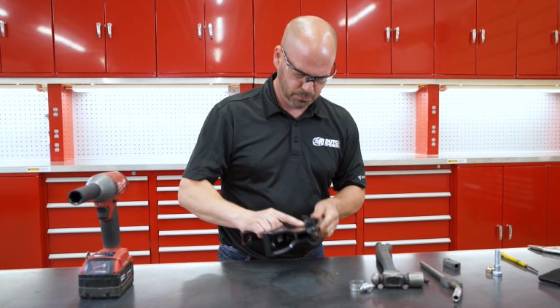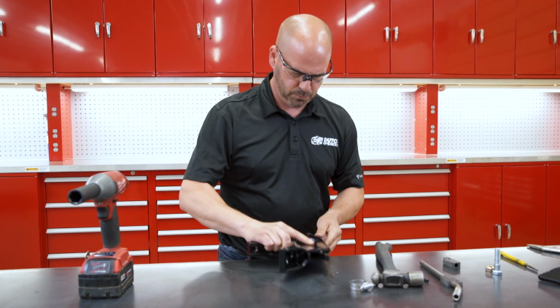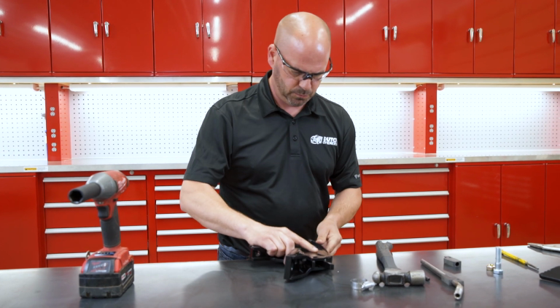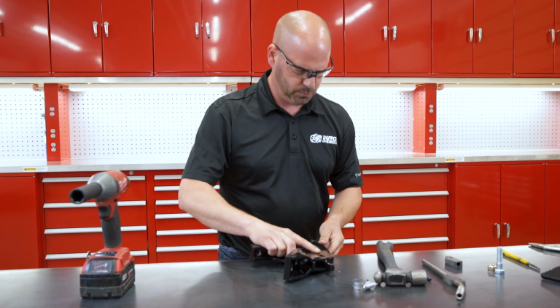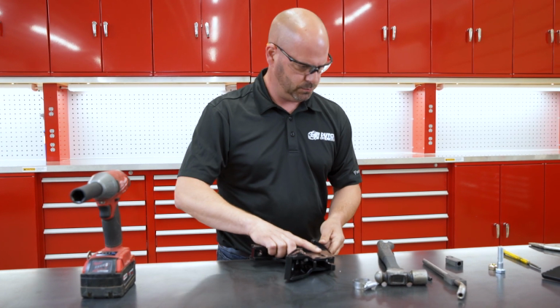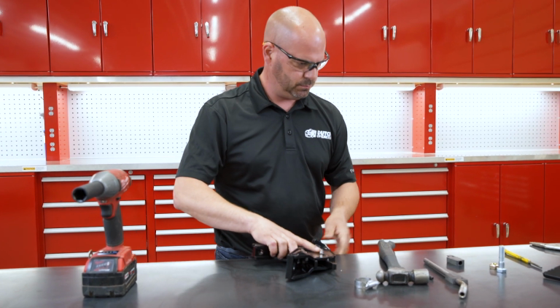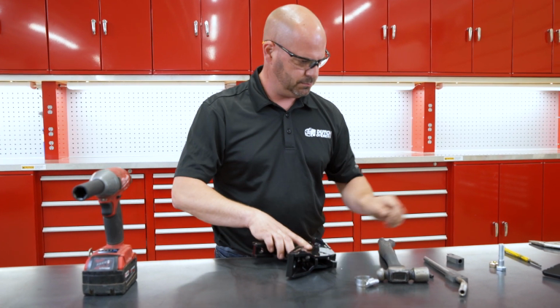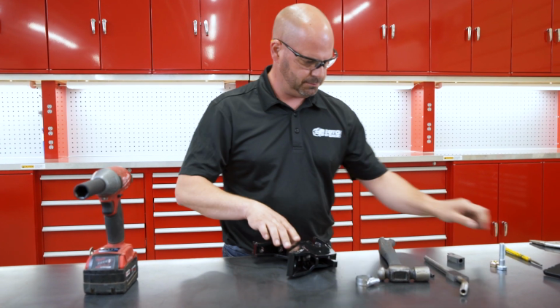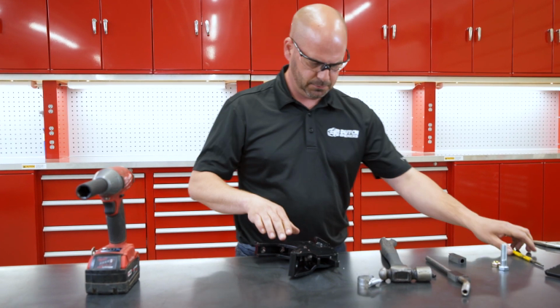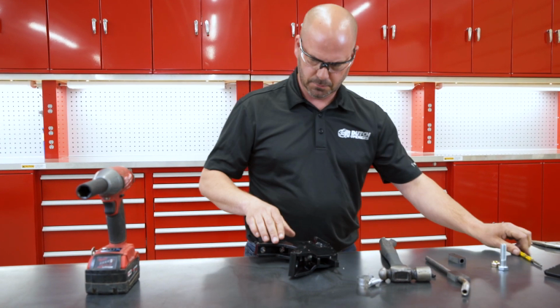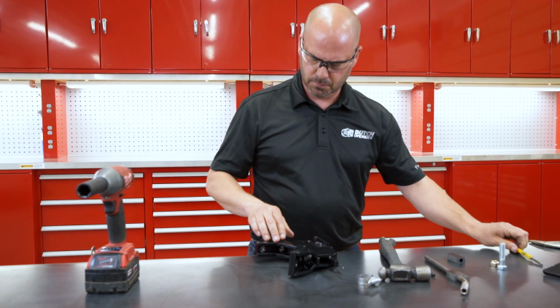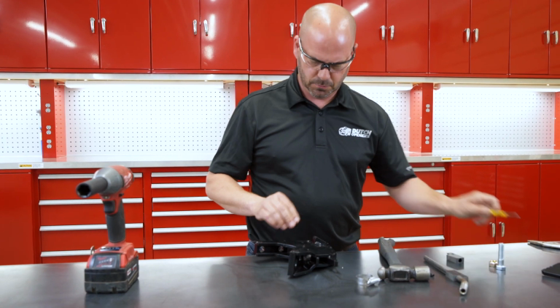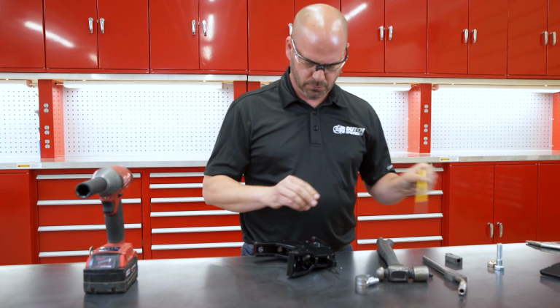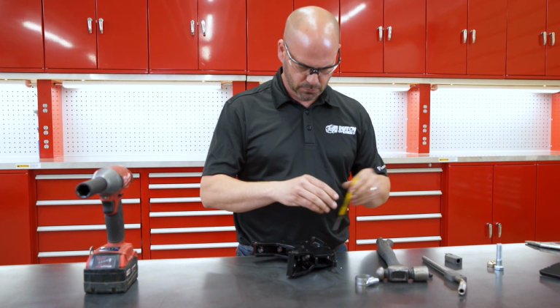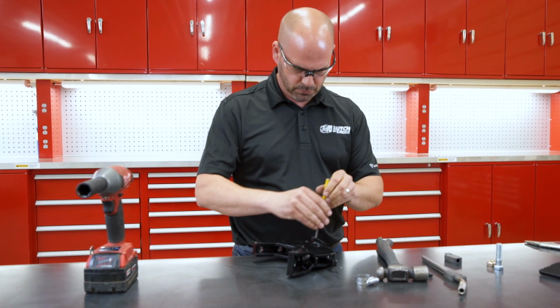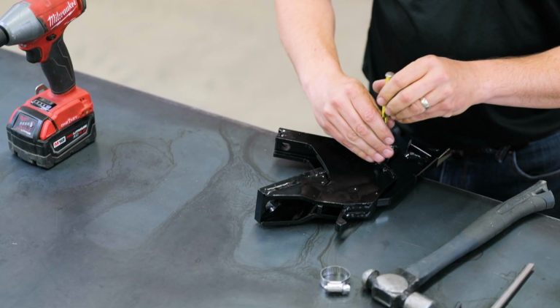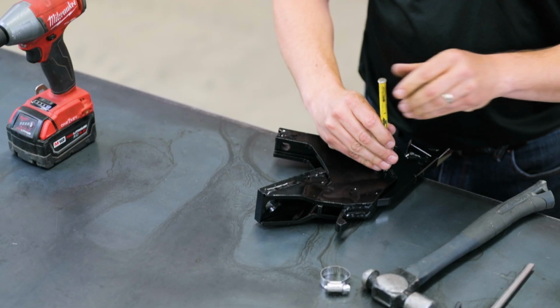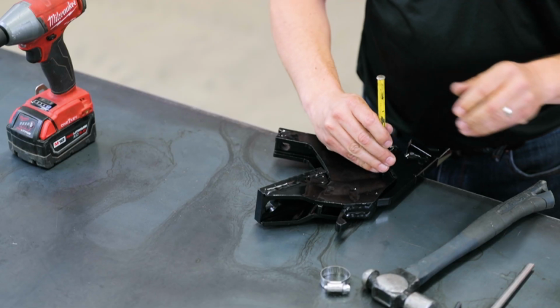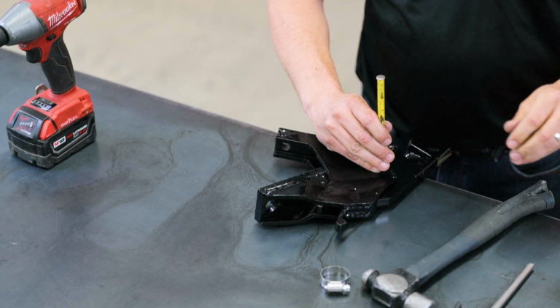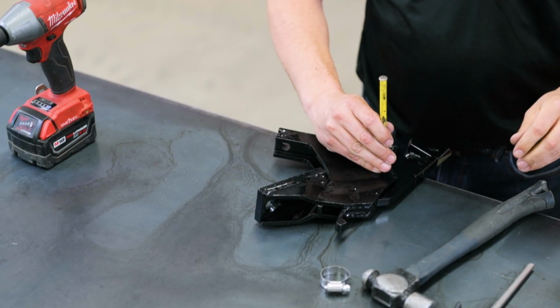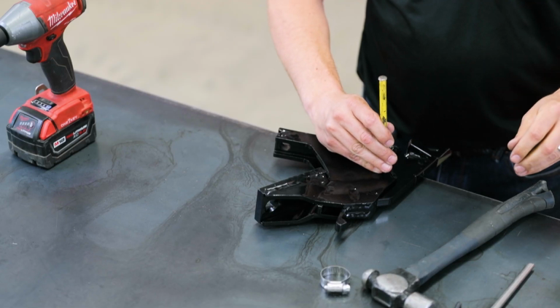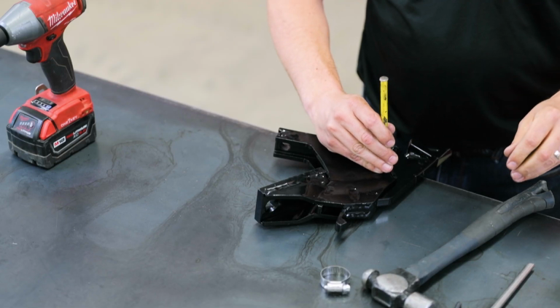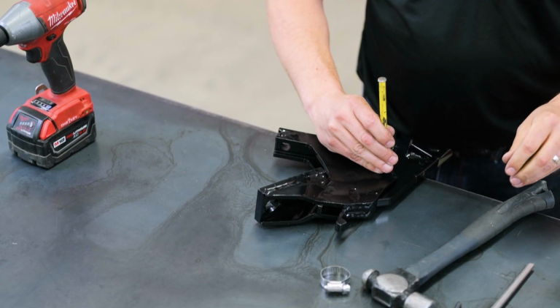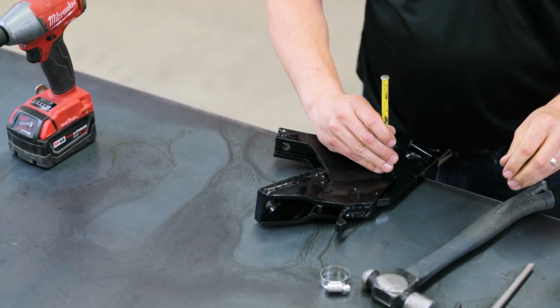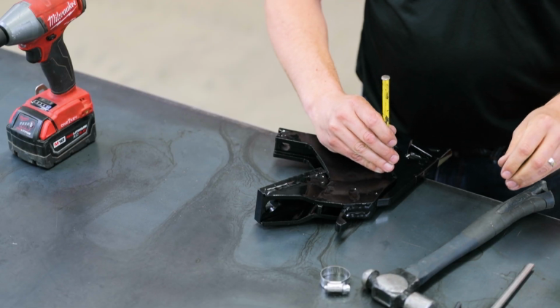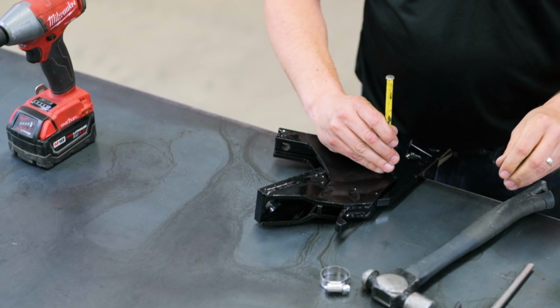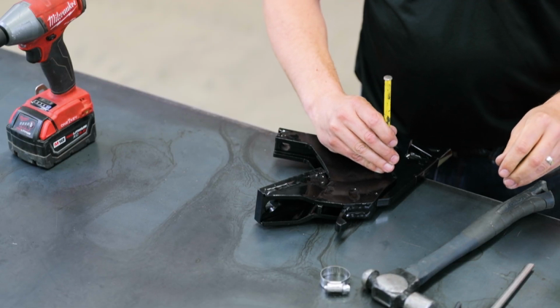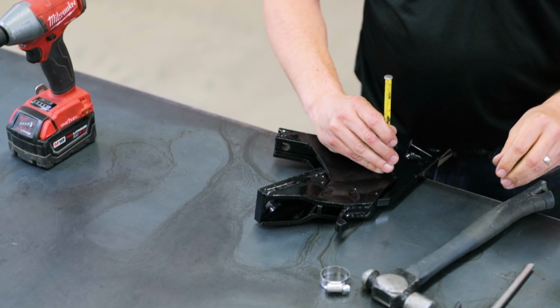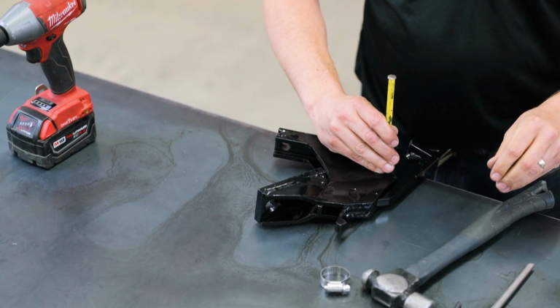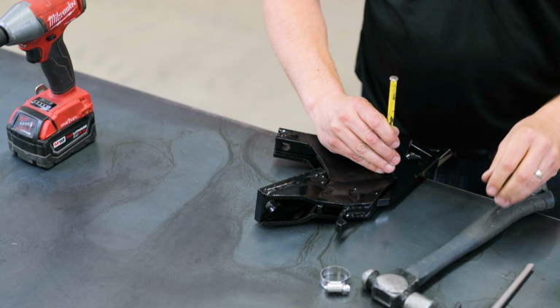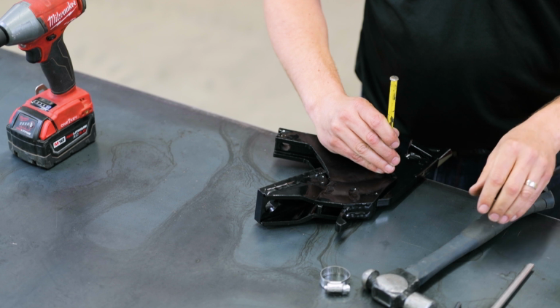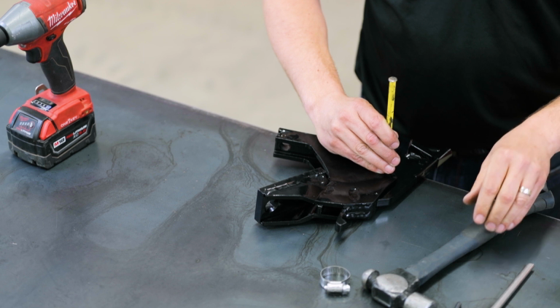A quarter inch roll pin punch may be helpful to drive the pin the rest of the way into the tip.